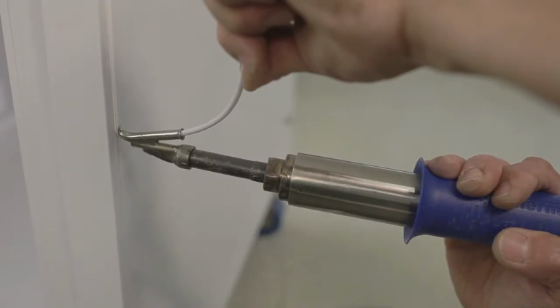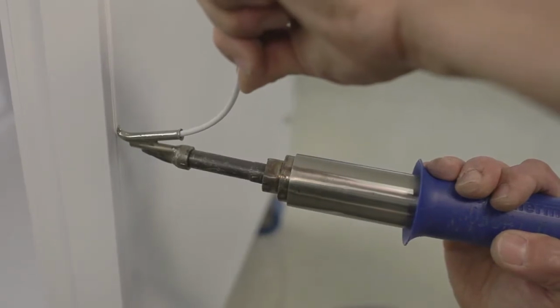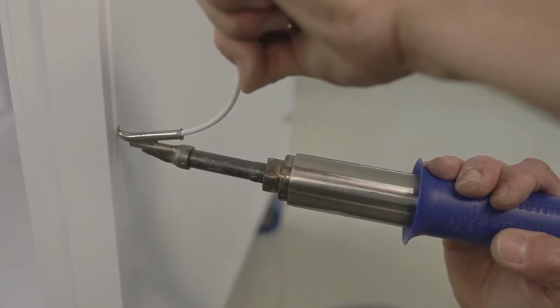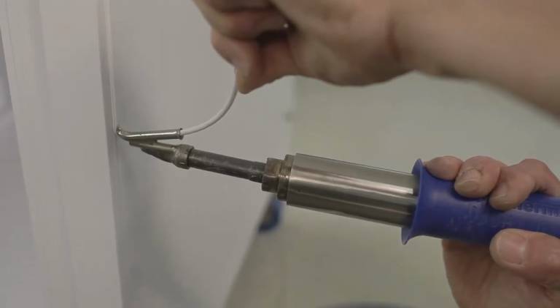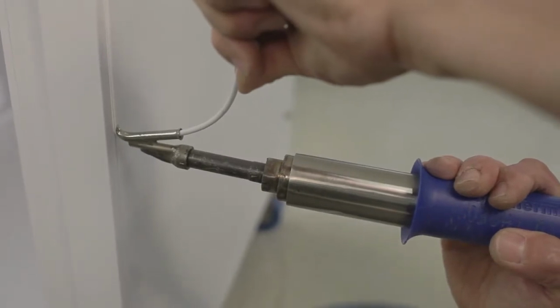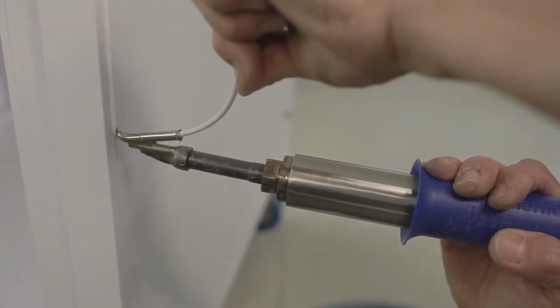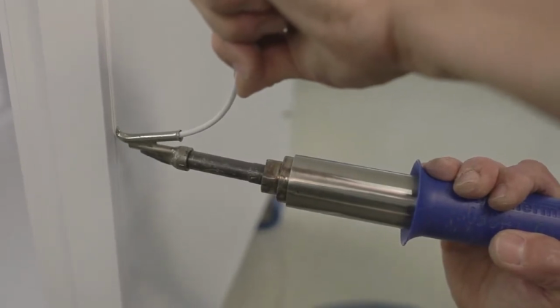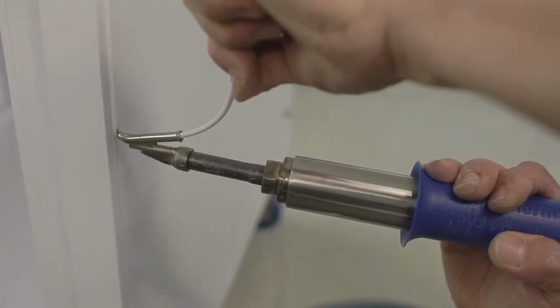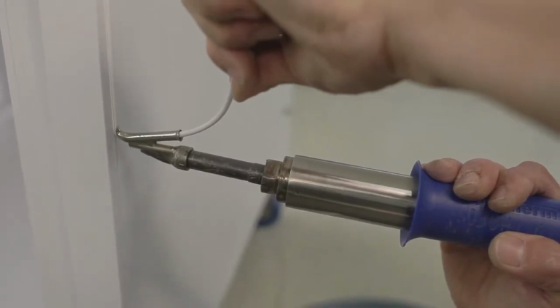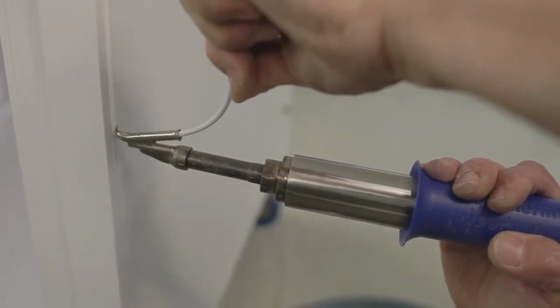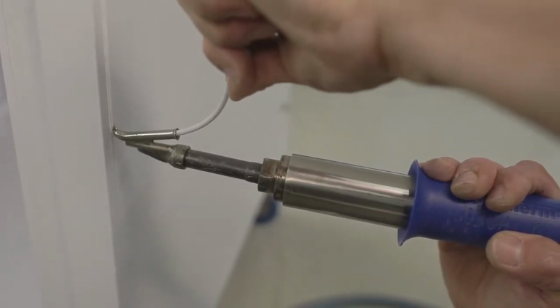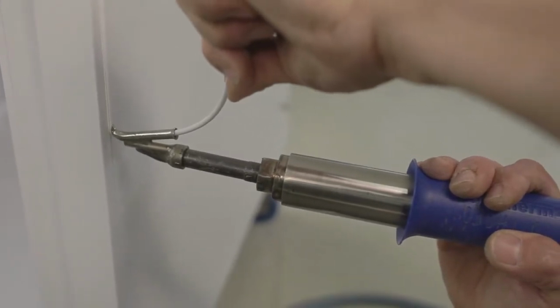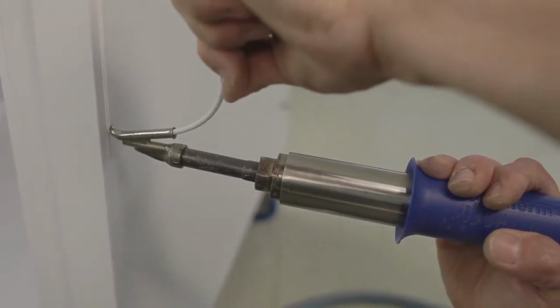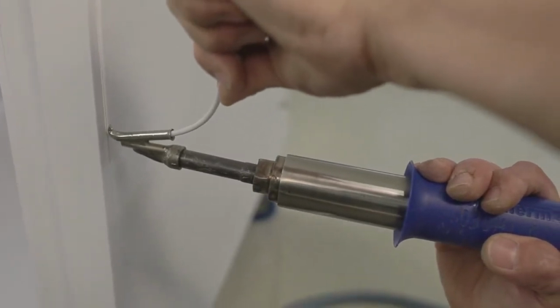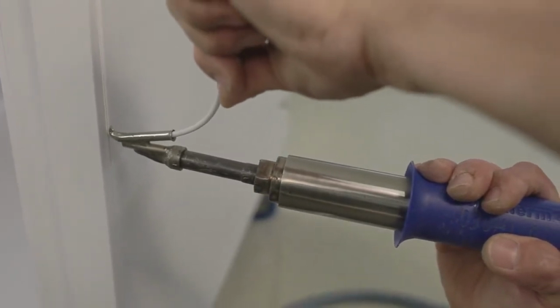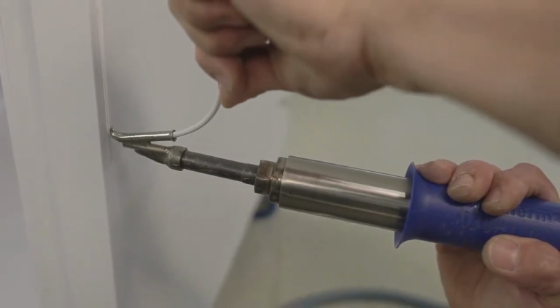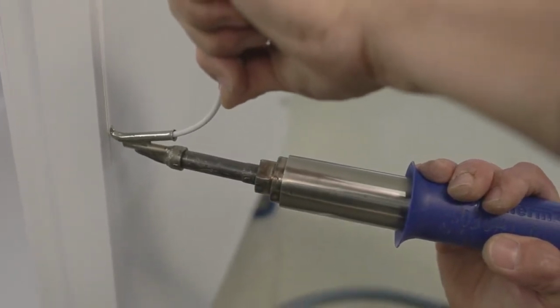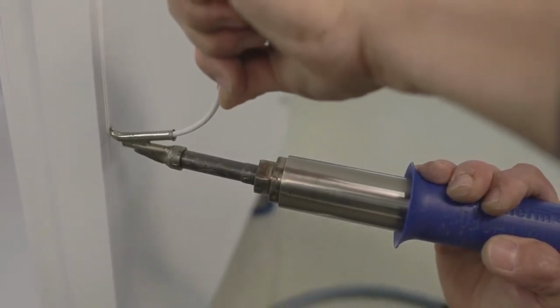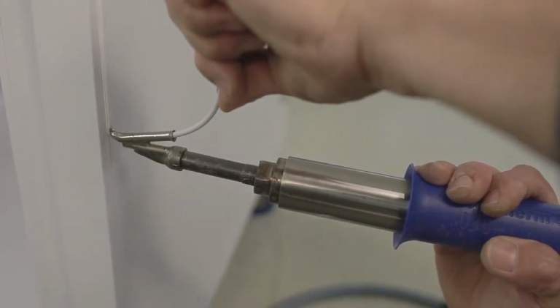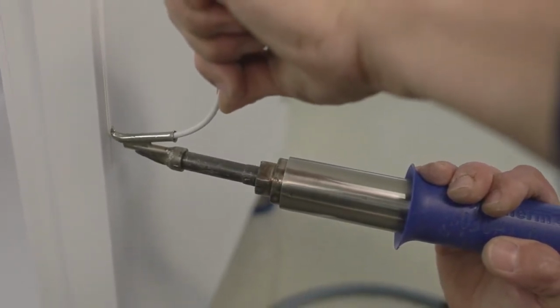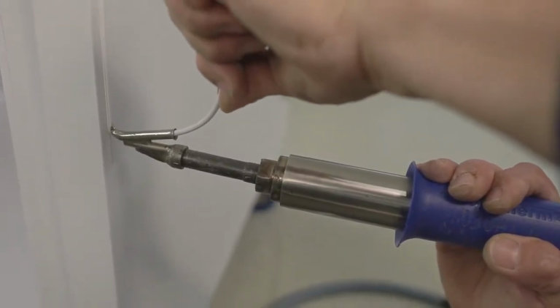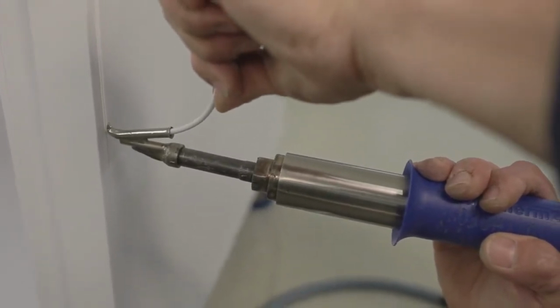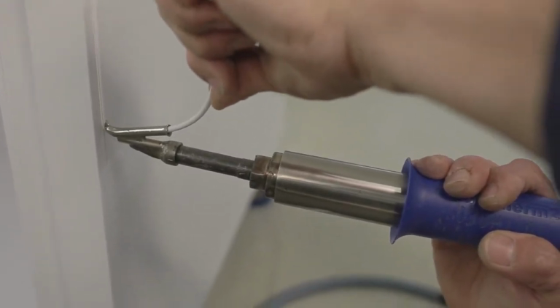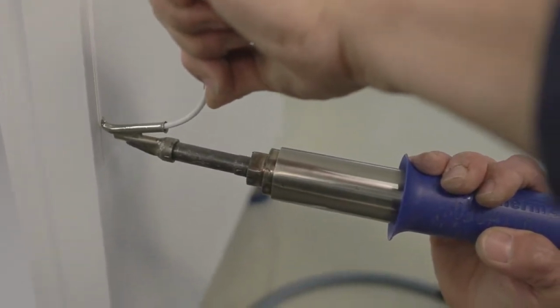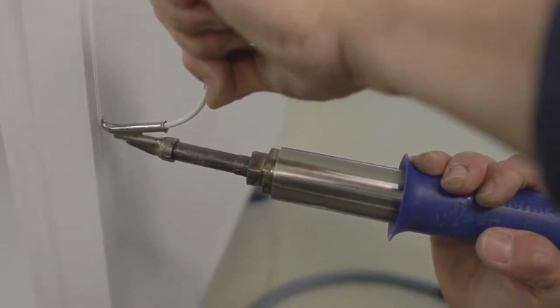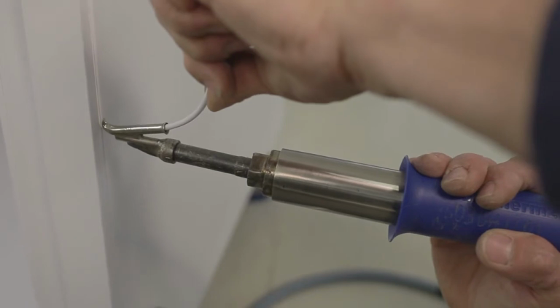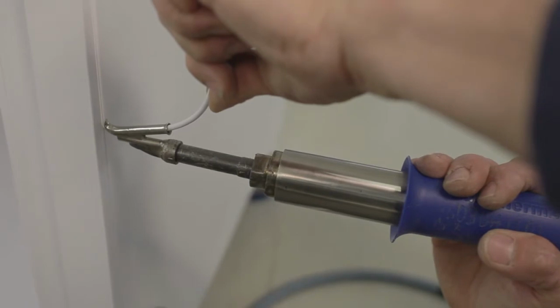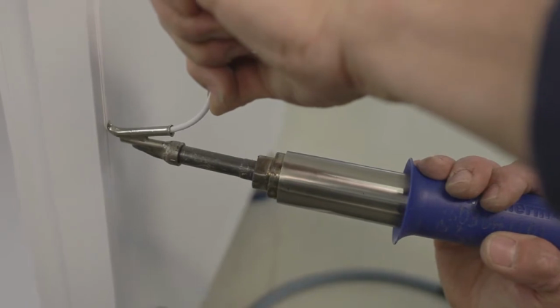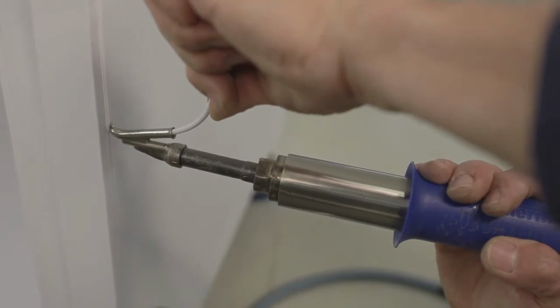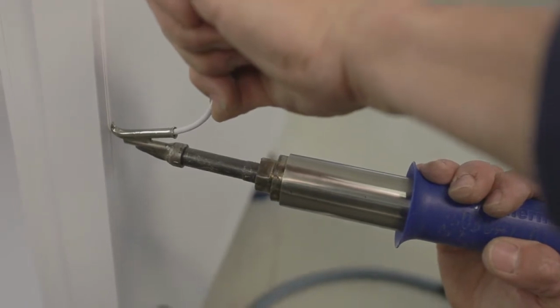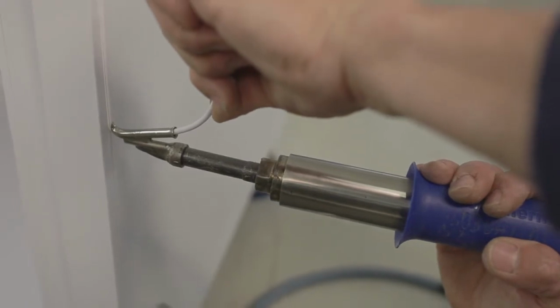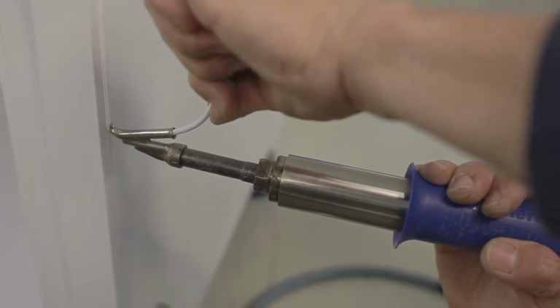As you can see, both materials are combining as one. This gives a nice strong seam.